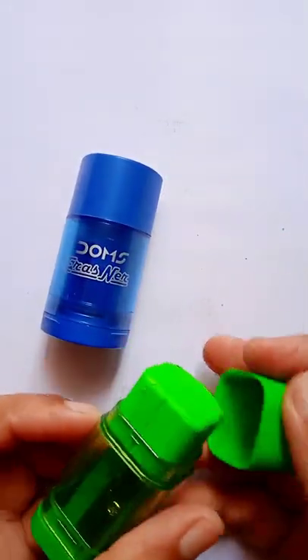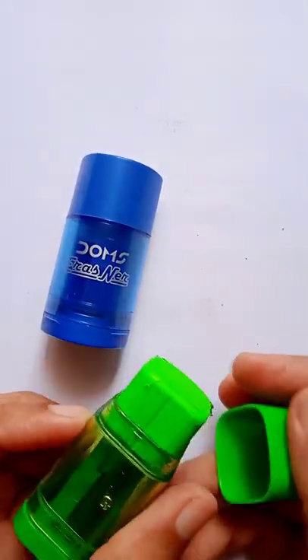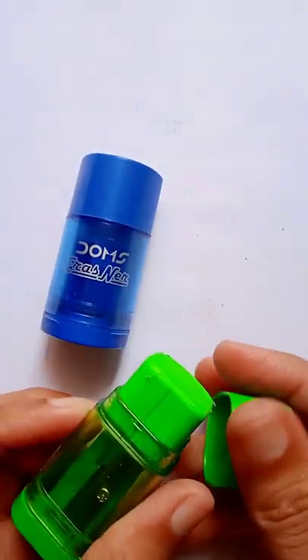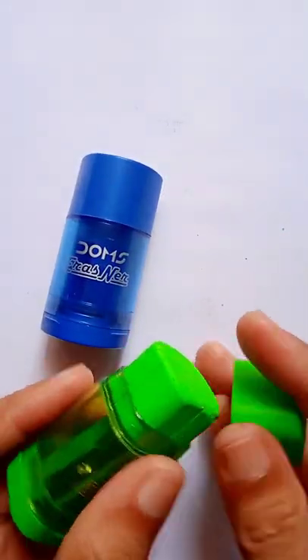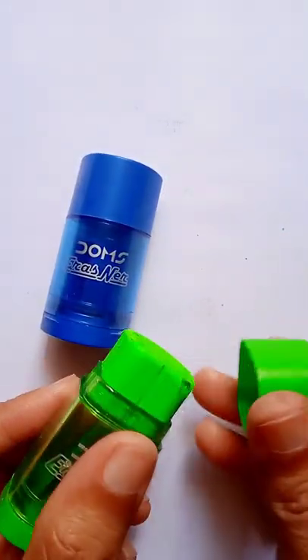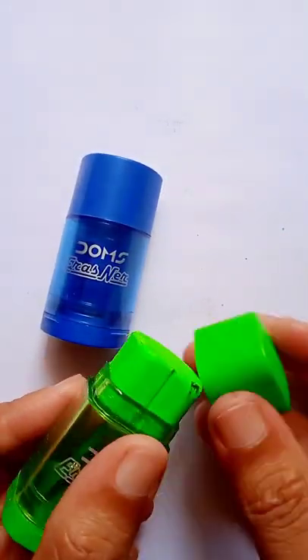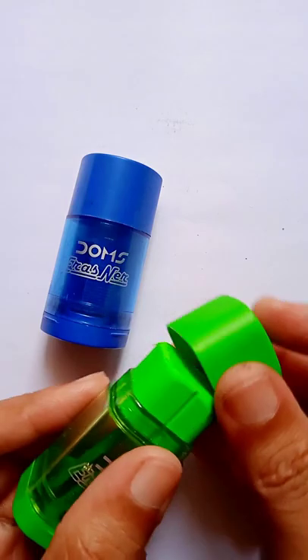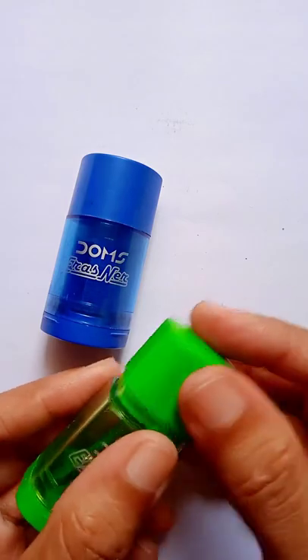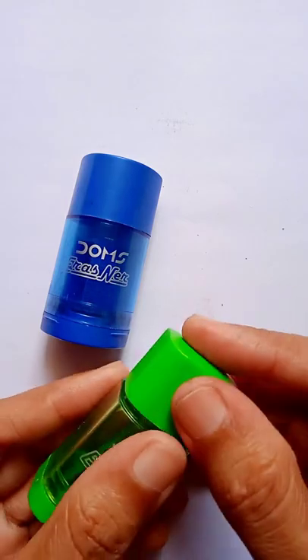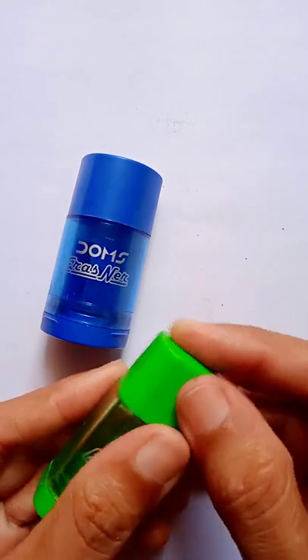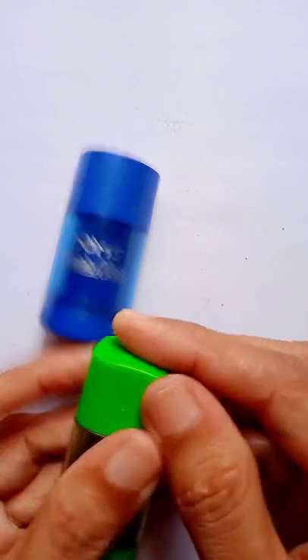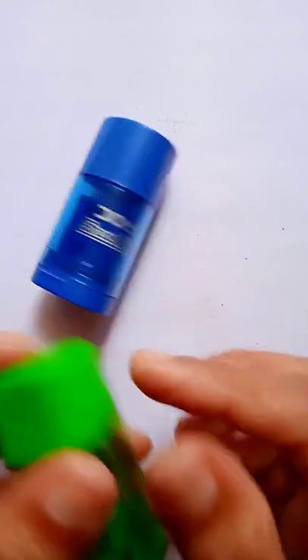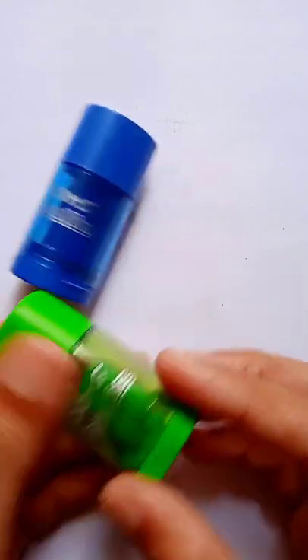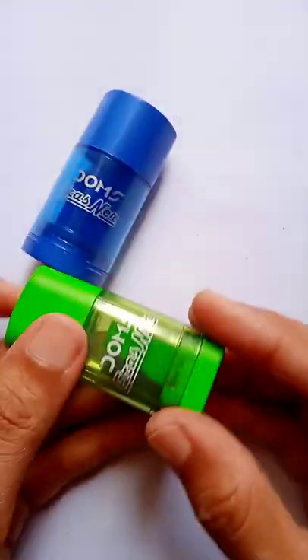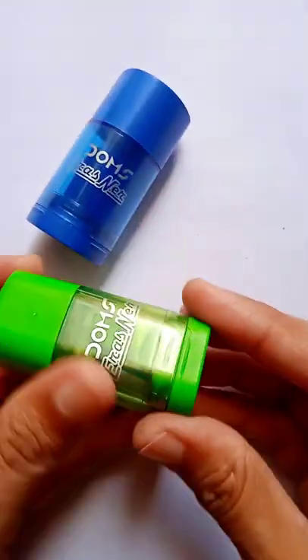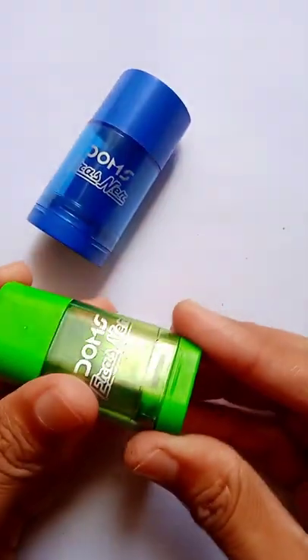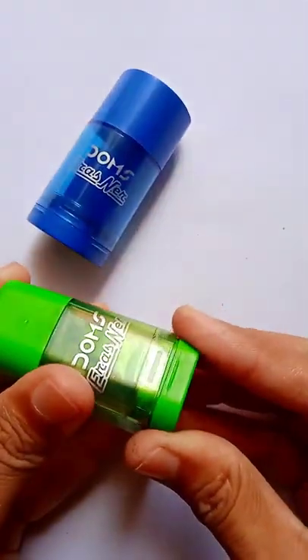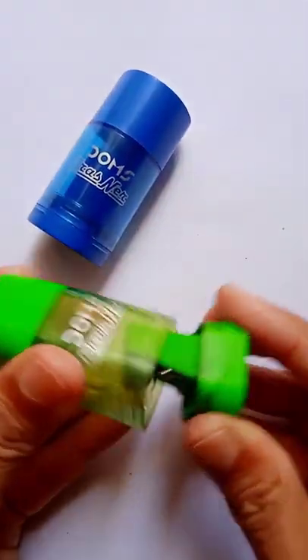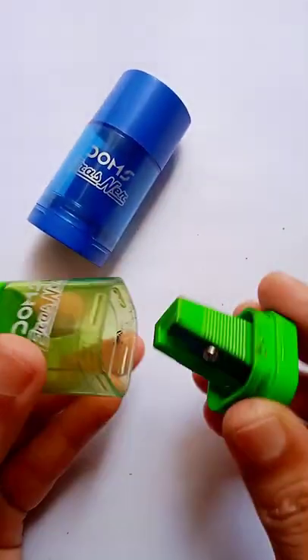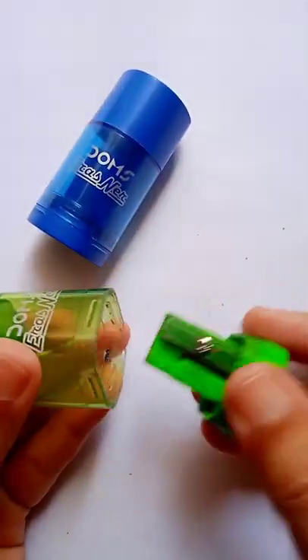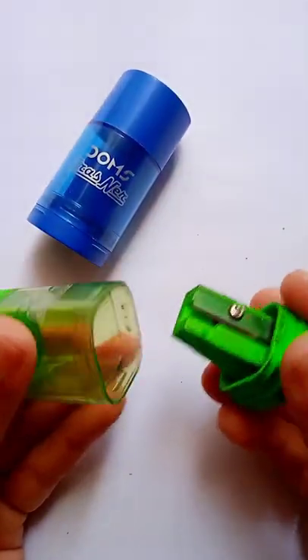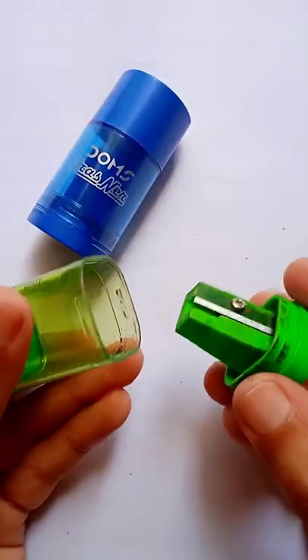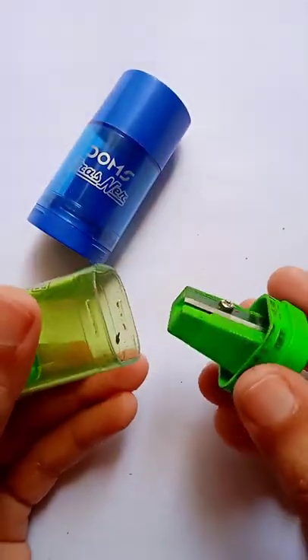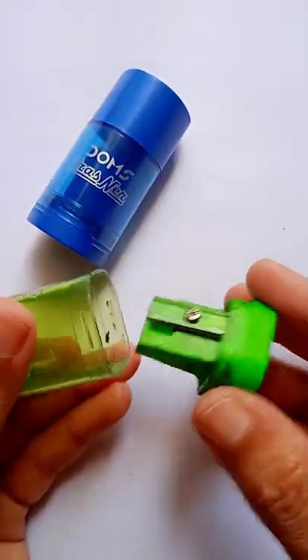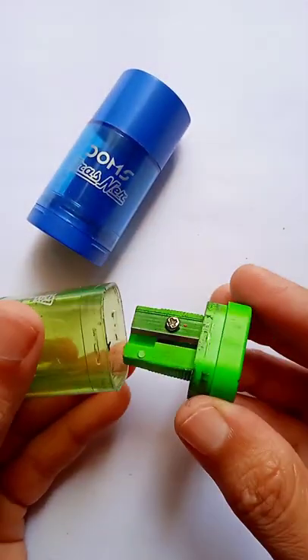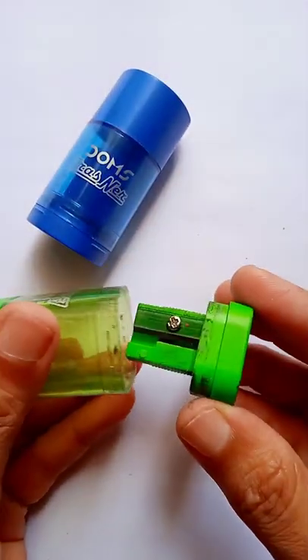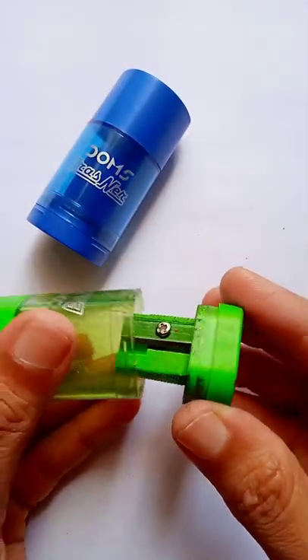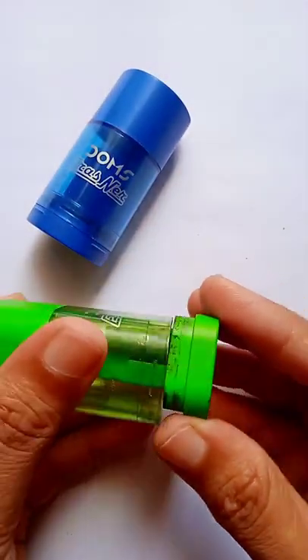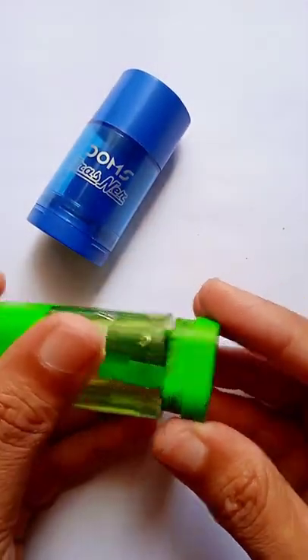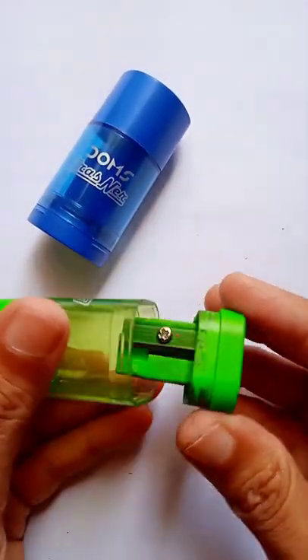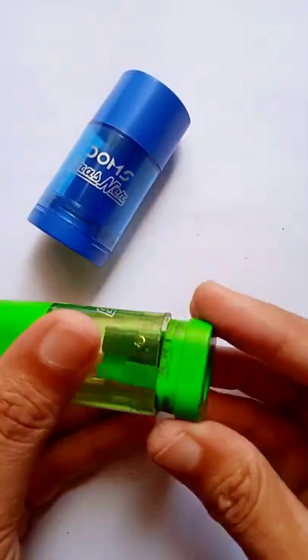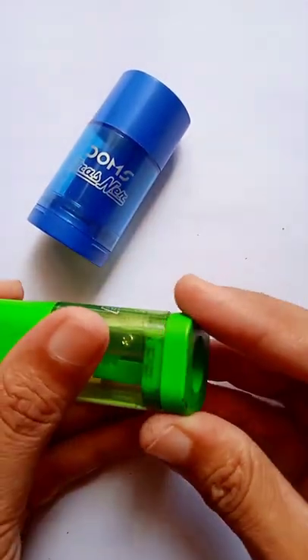you will also get an eraser with these sharpeners, and on the other side you can remove the dust of the pencil. So we will see them practically.